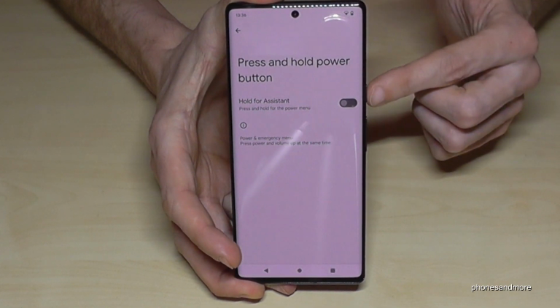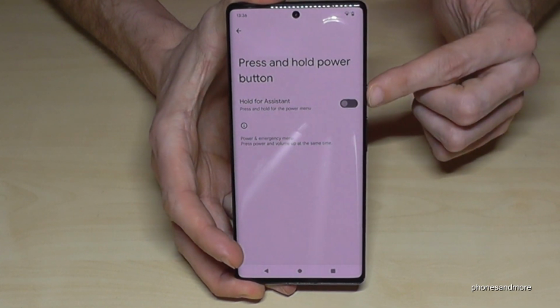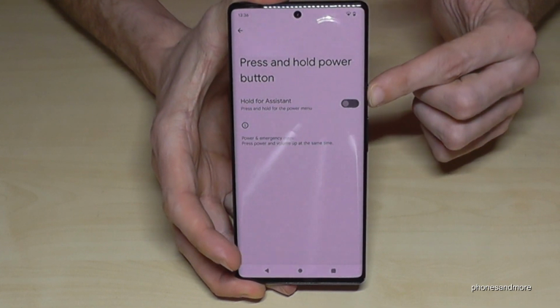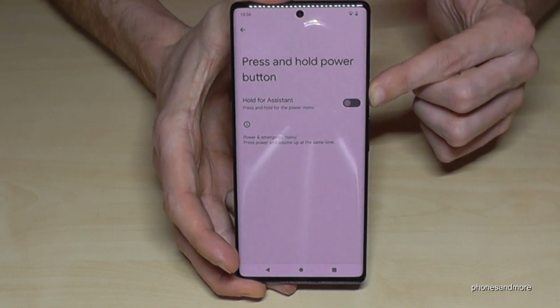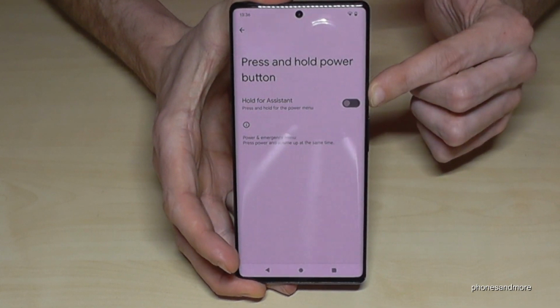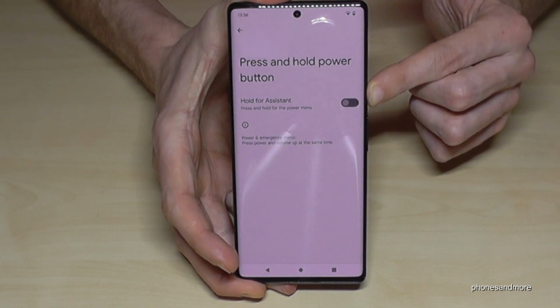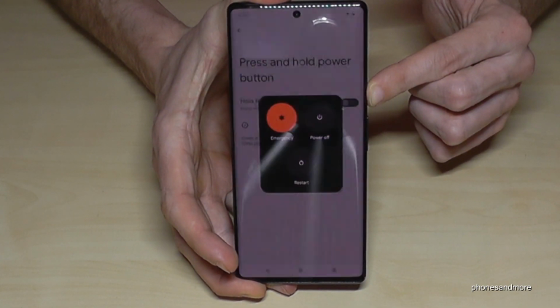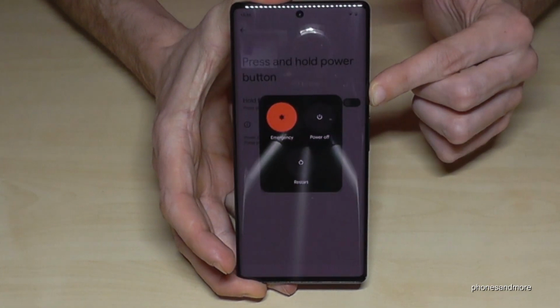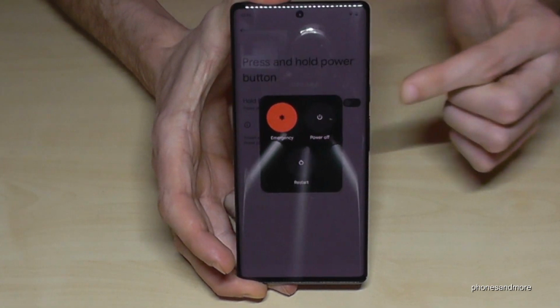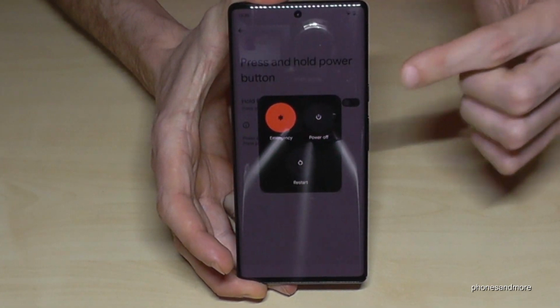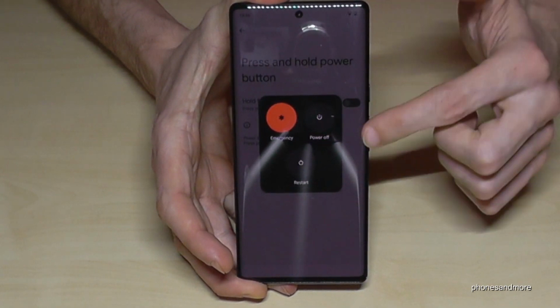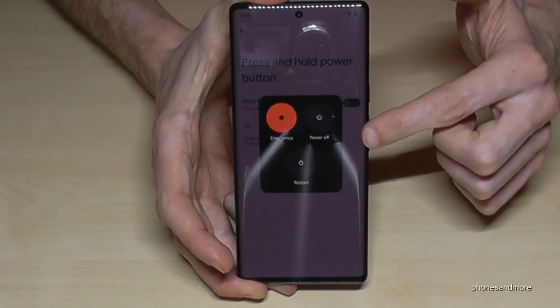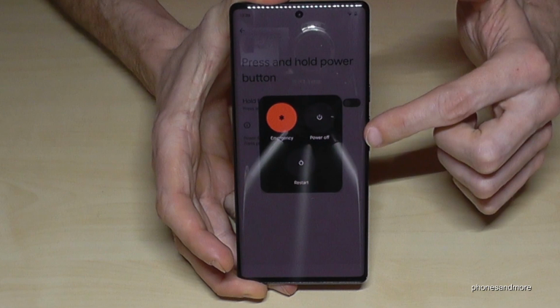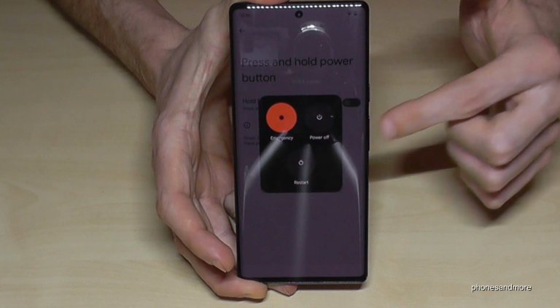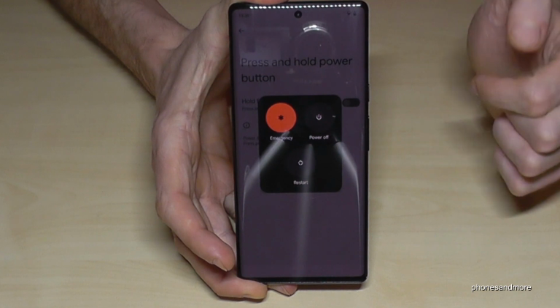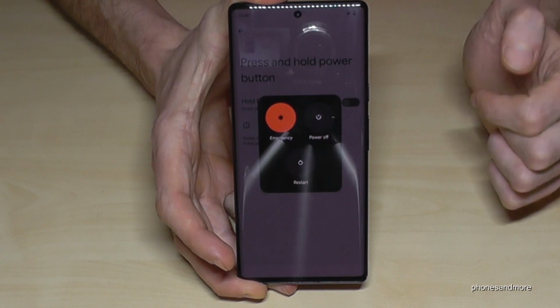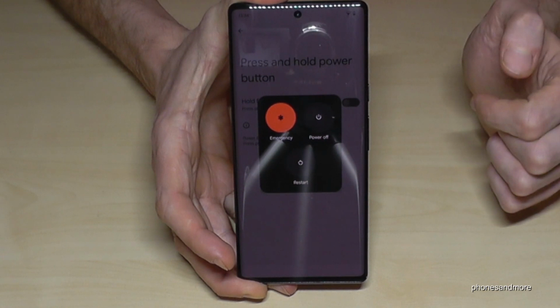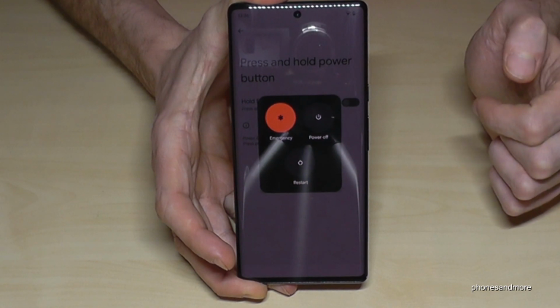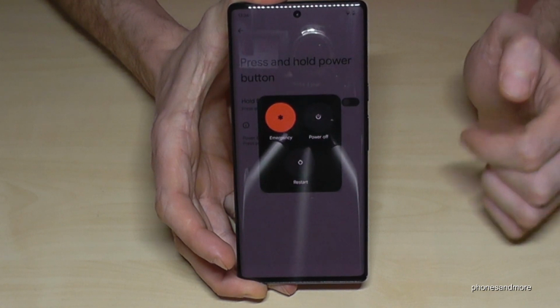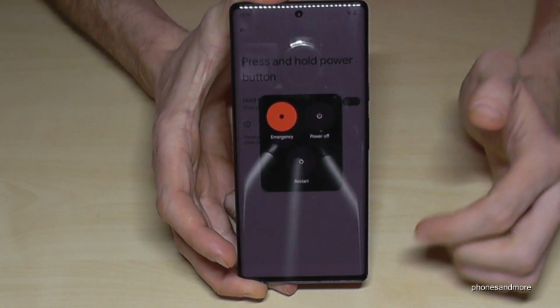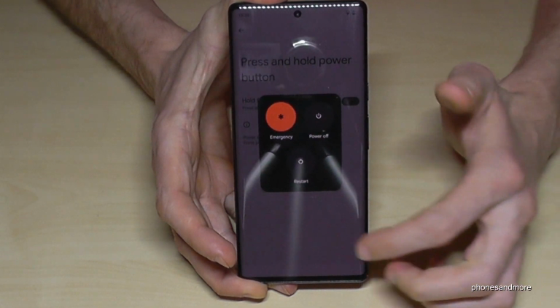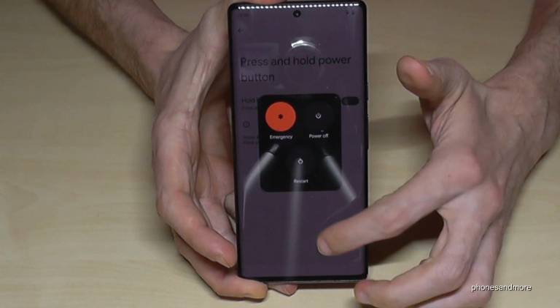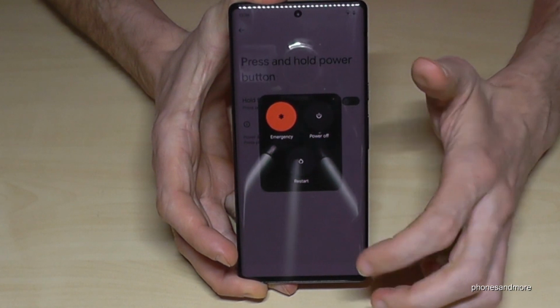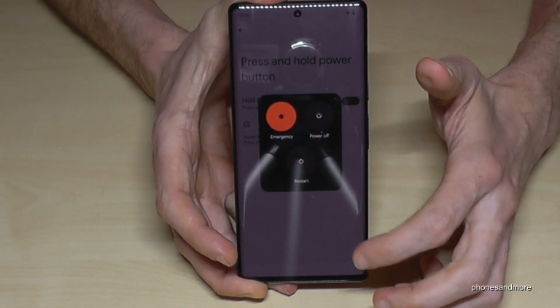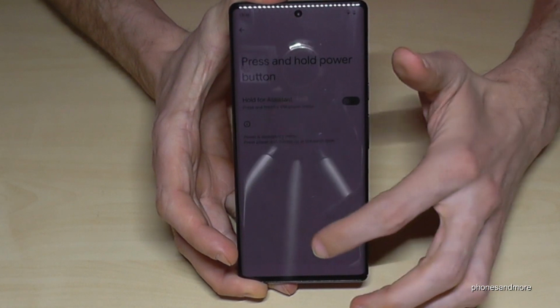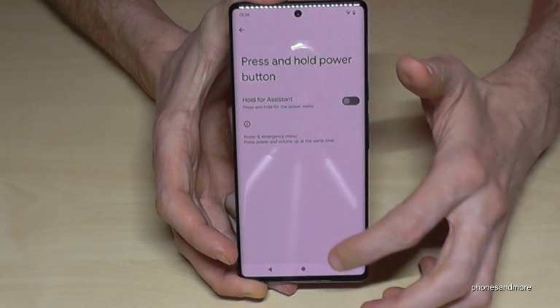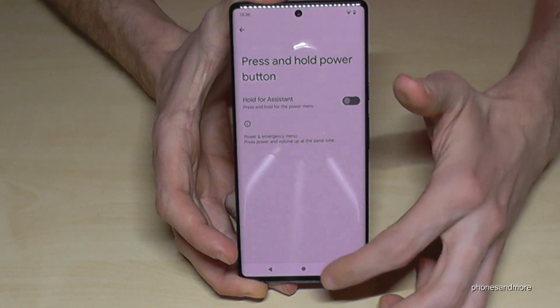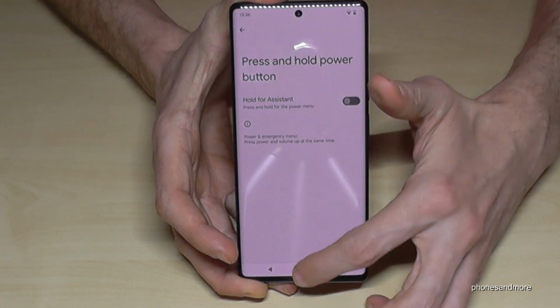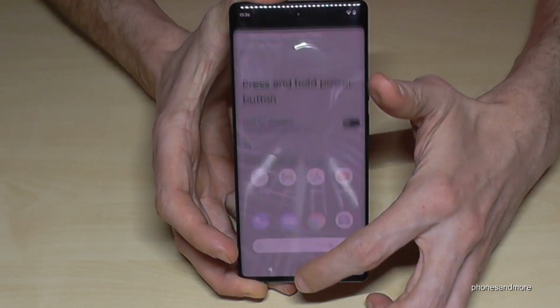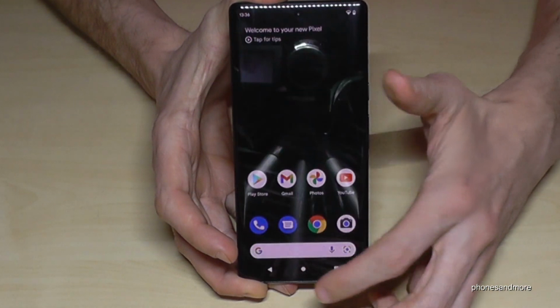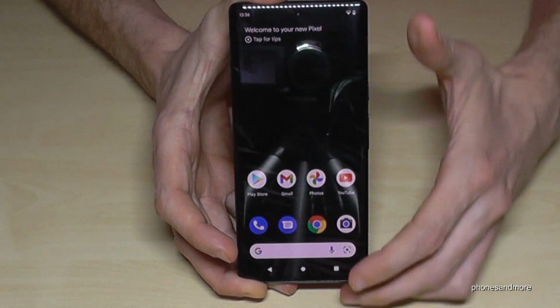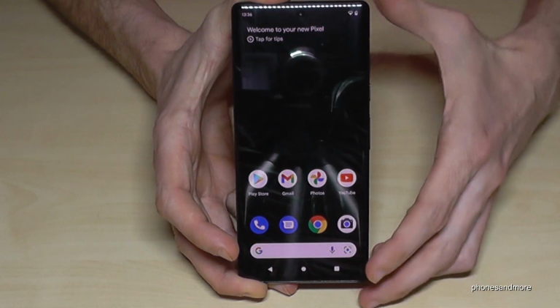Let me show you — long press the power button, and now you have the power menu. So you can decide between the Google Assistant and the power menu.